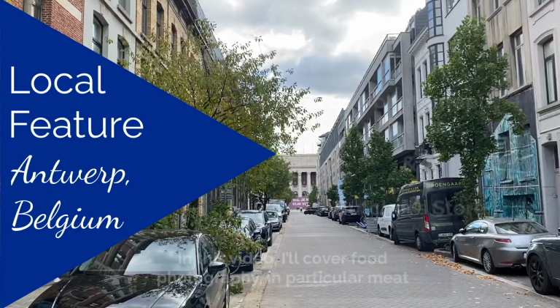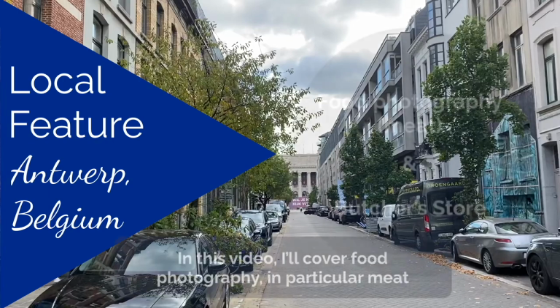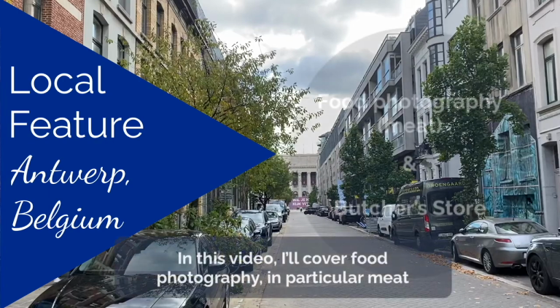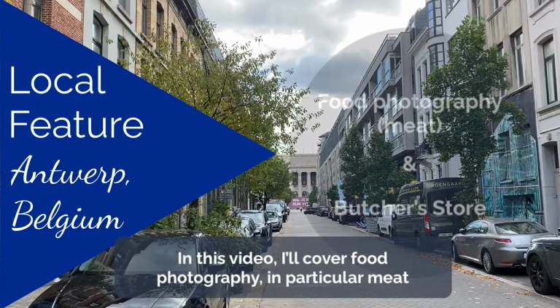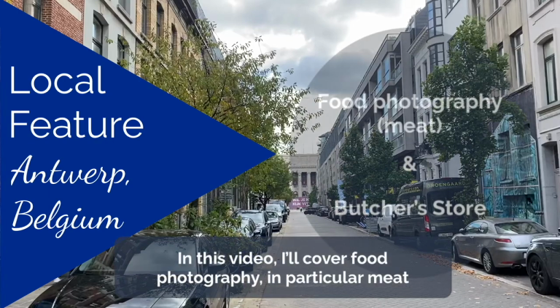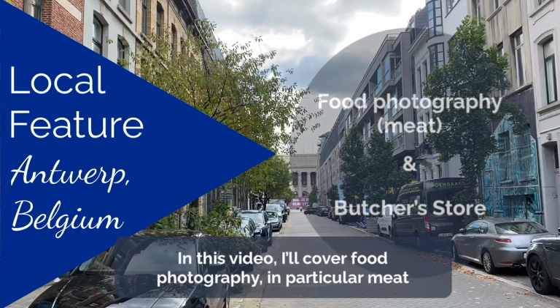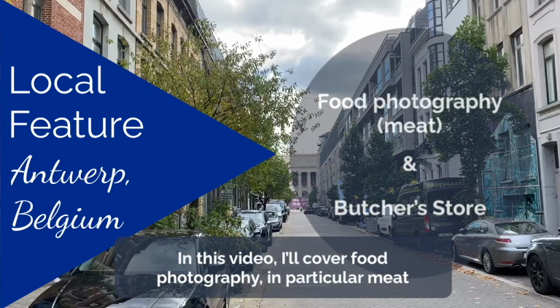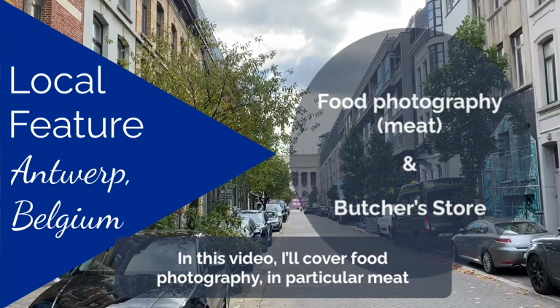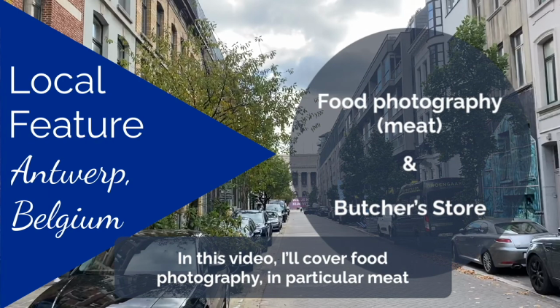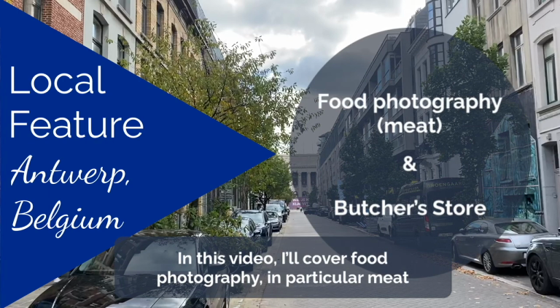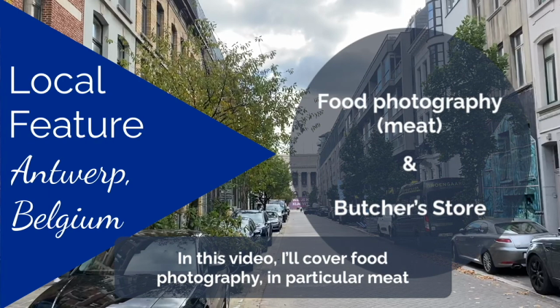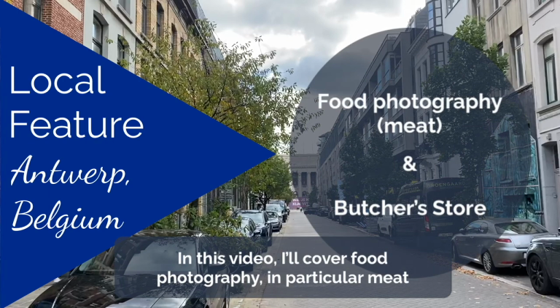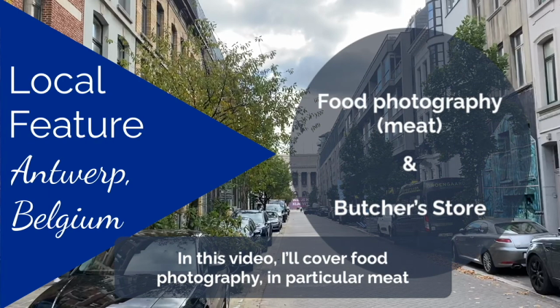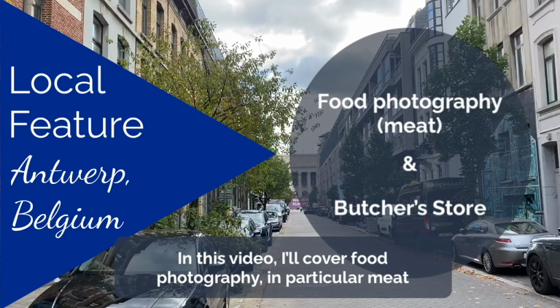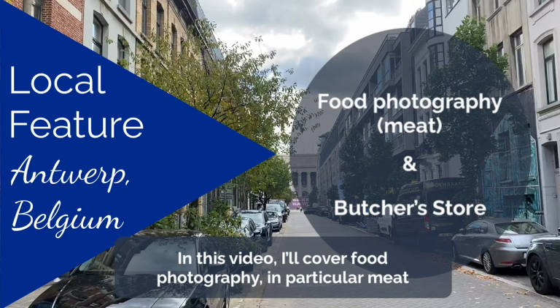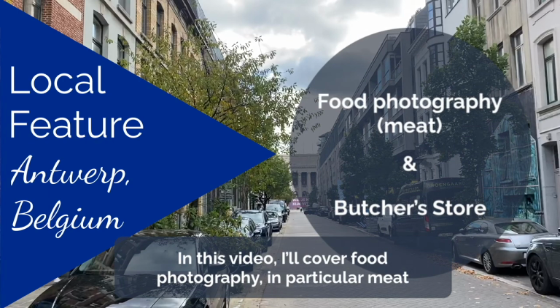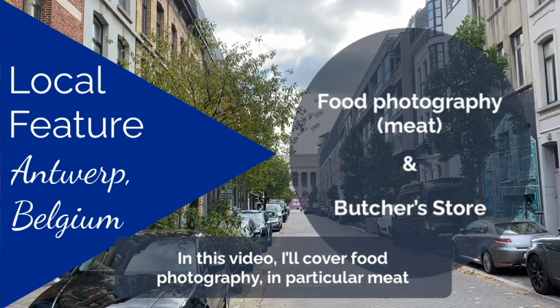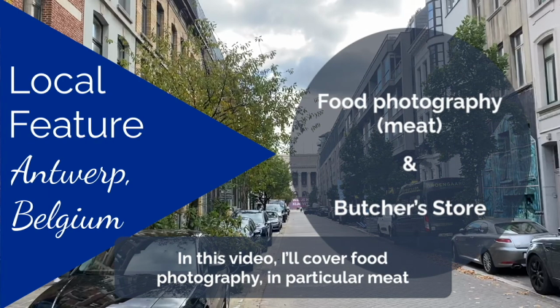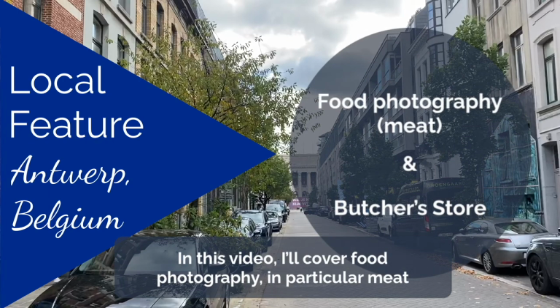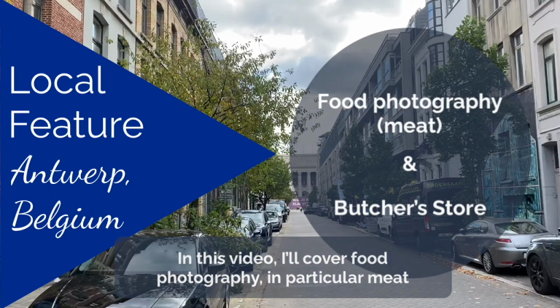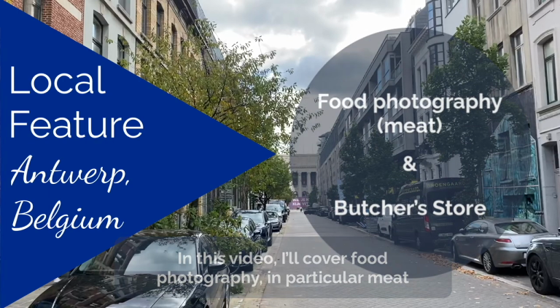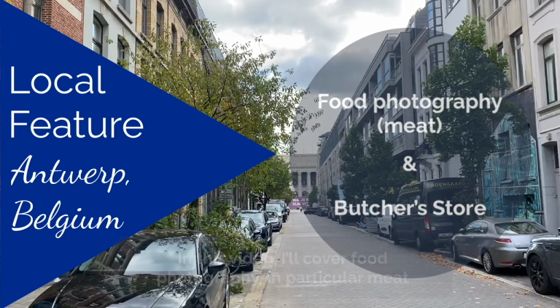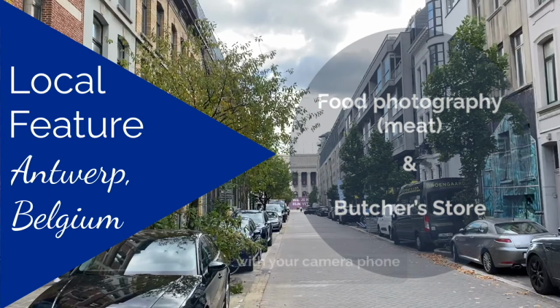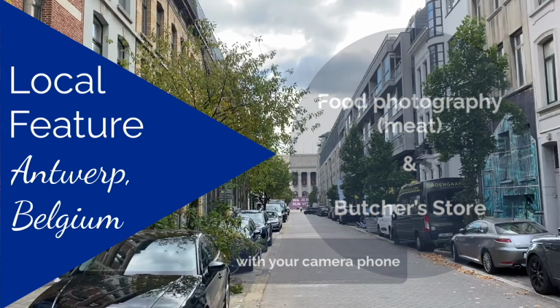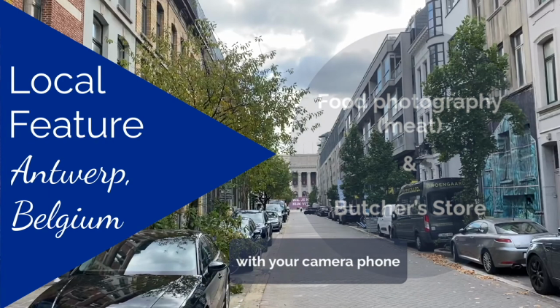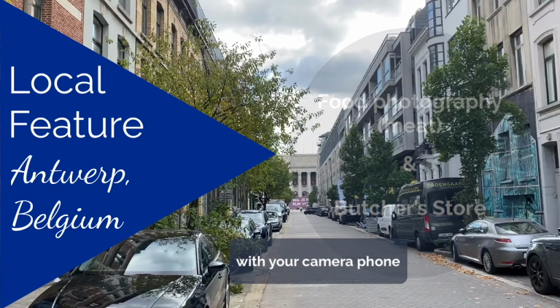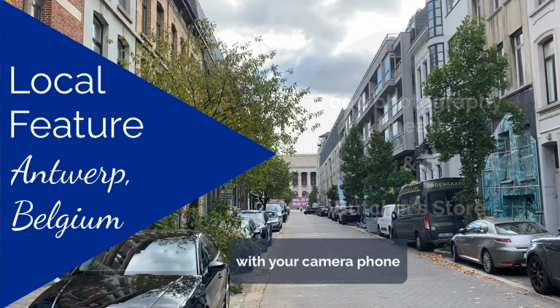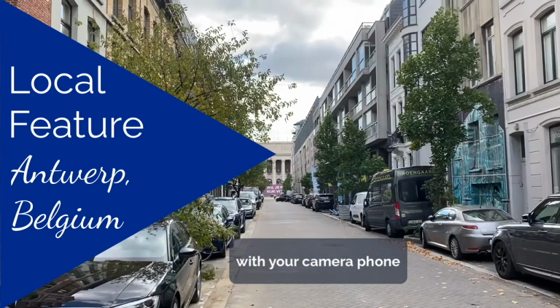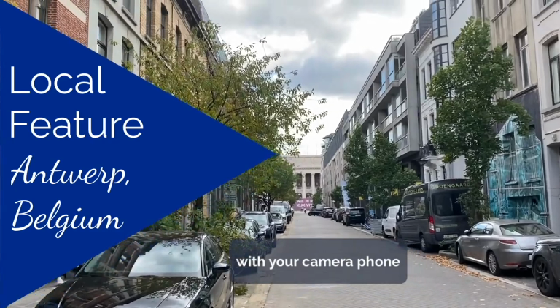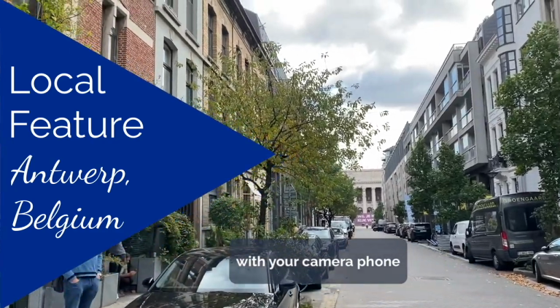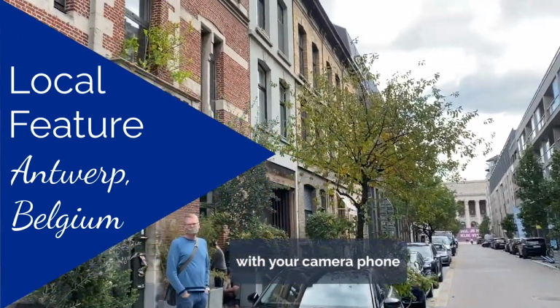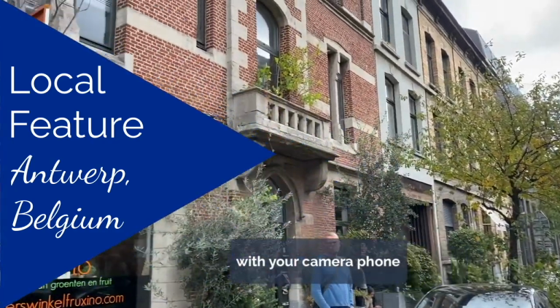Welcome! In this video I will be covering food photography, in particular meat, with your smartphone.